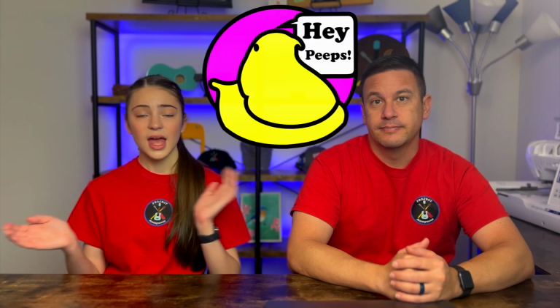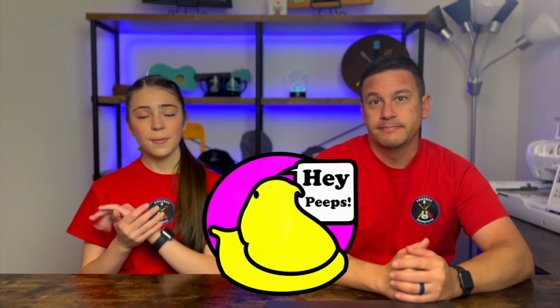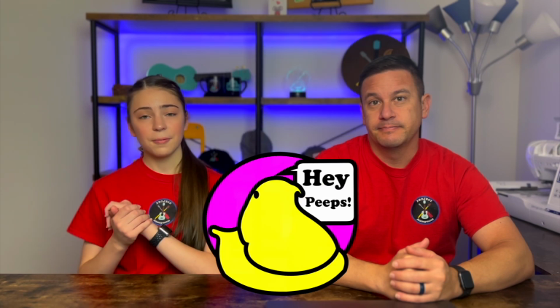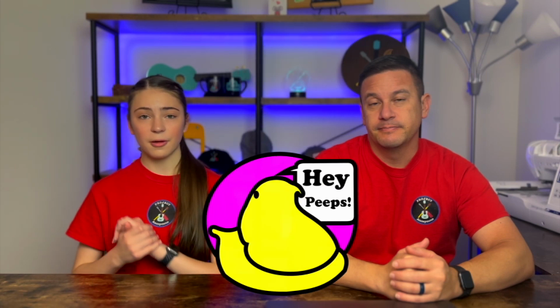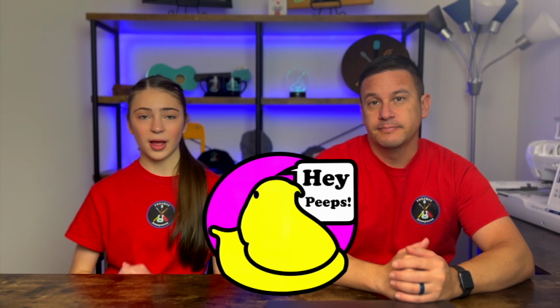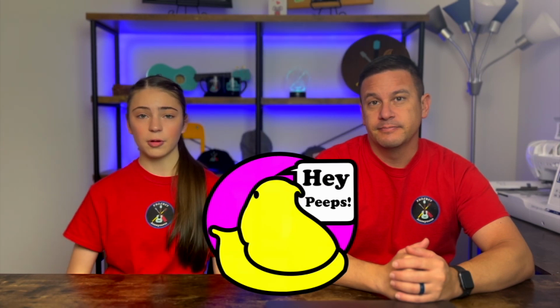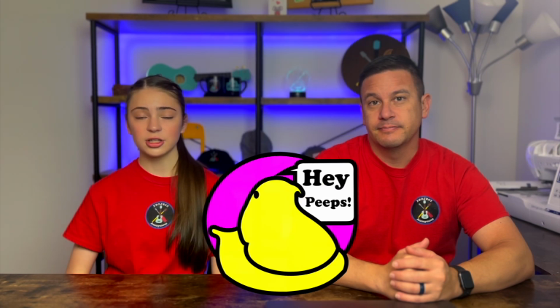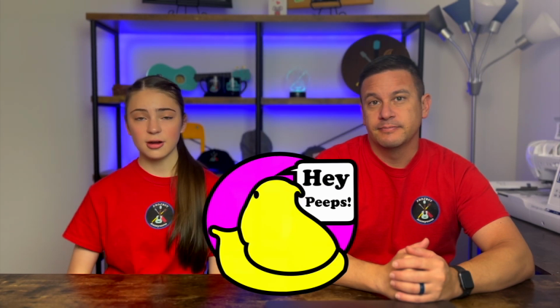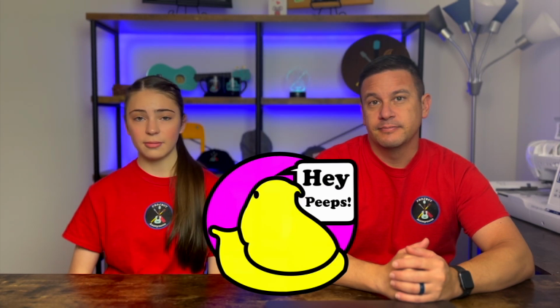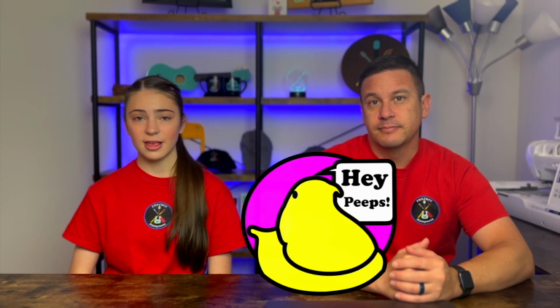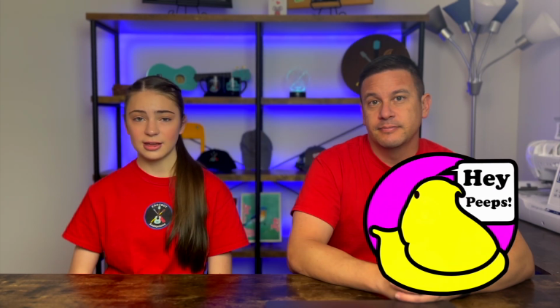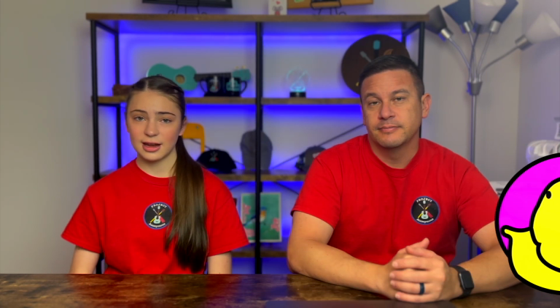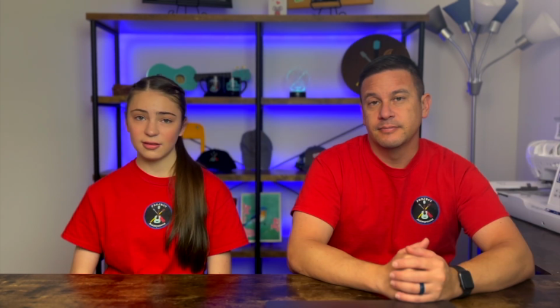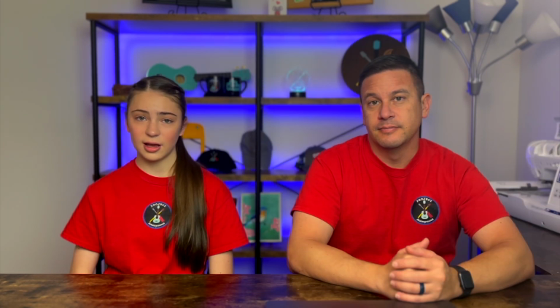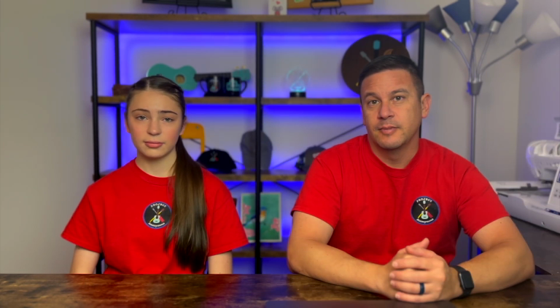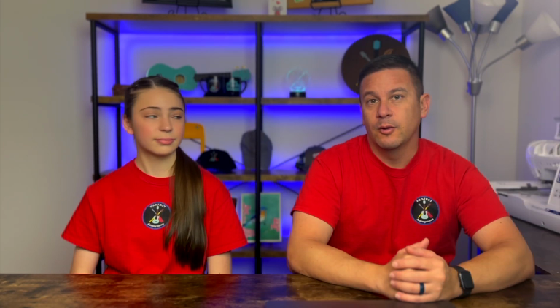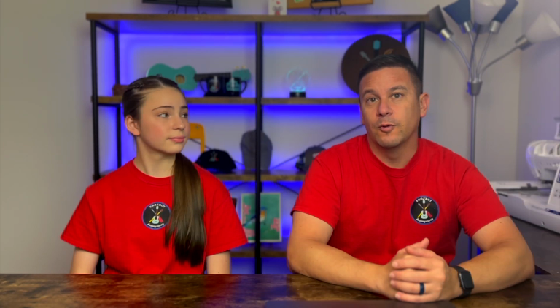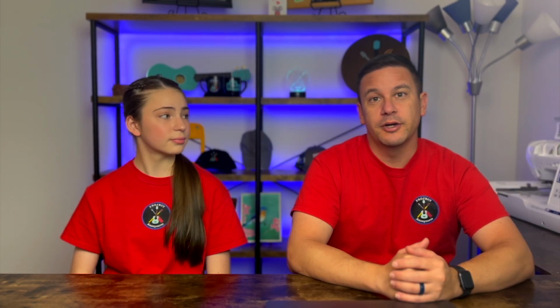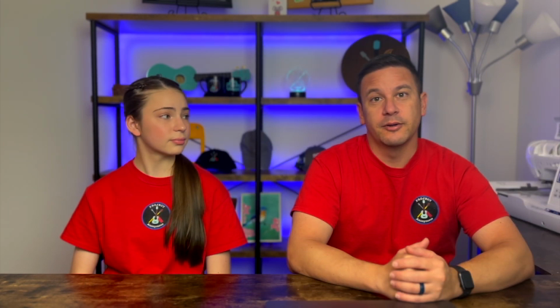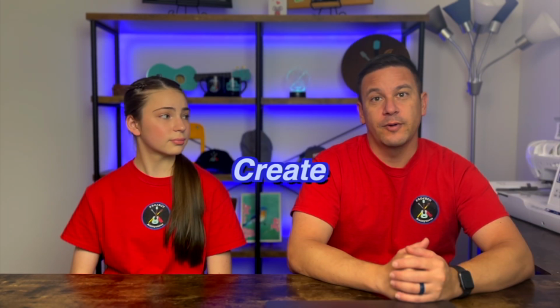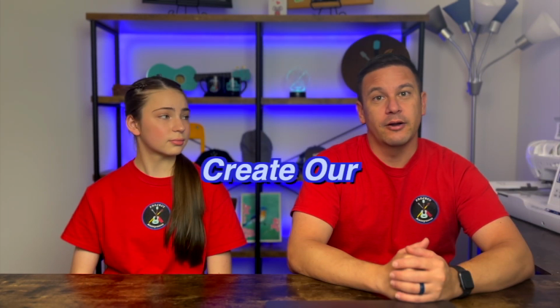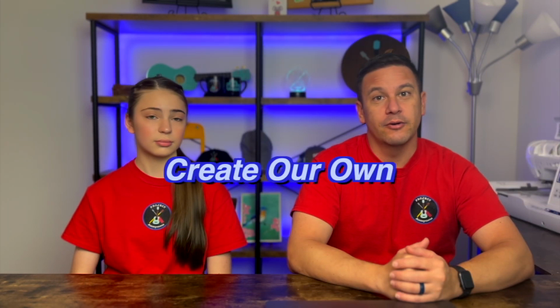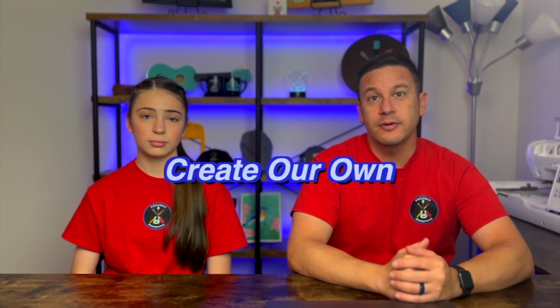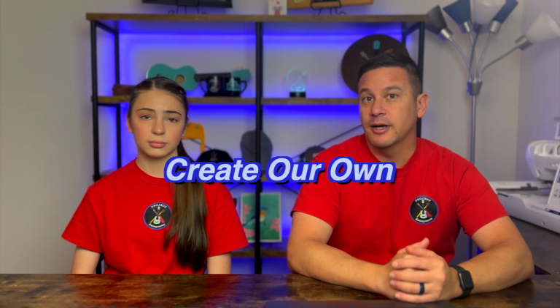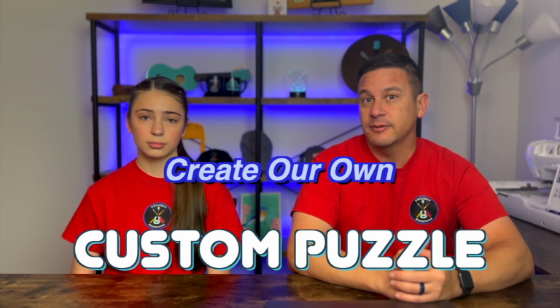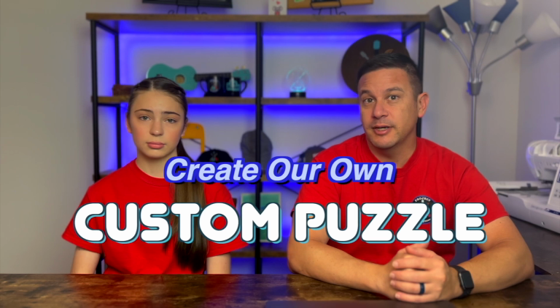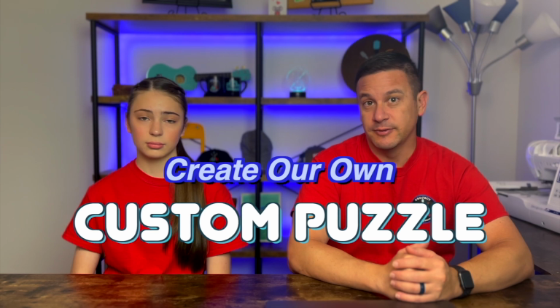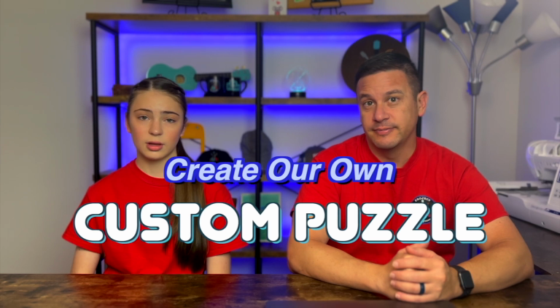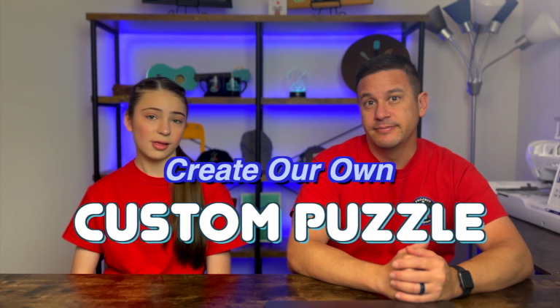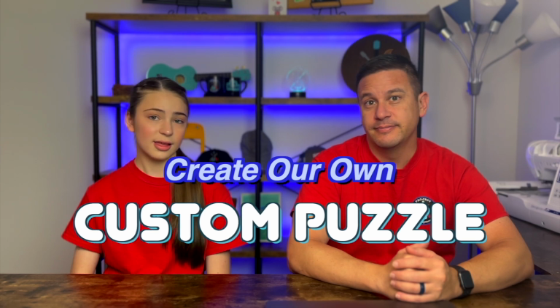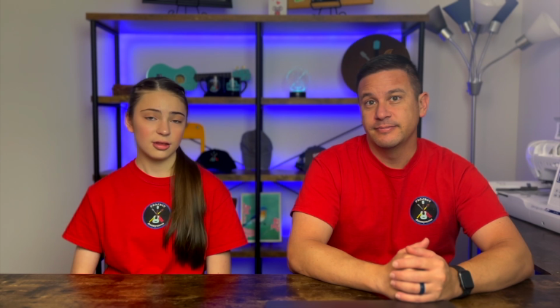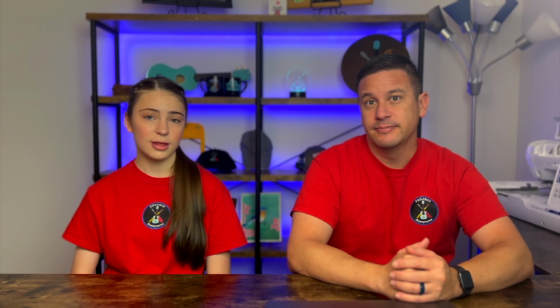Hey Beaches, welcome back to Project Anonymous. In today's video, we're going to create our own custom puzzle. So let's get to it.